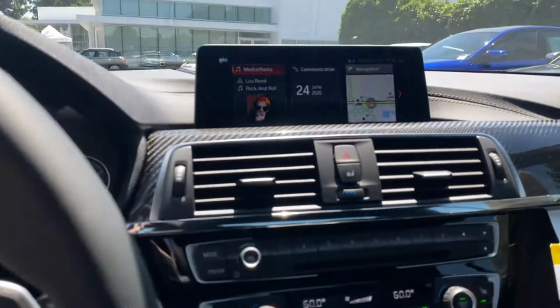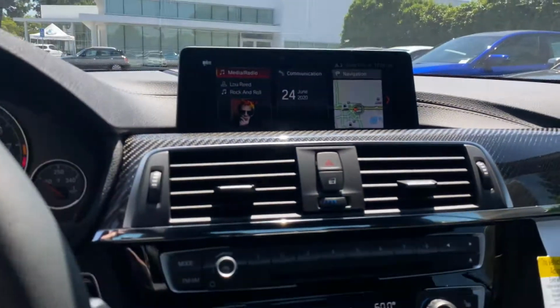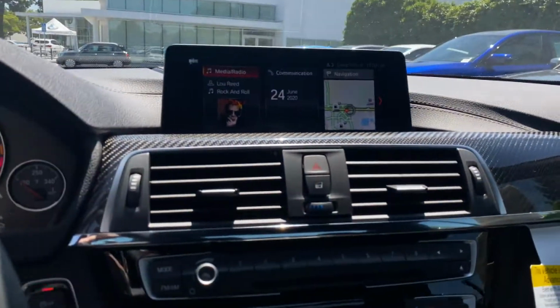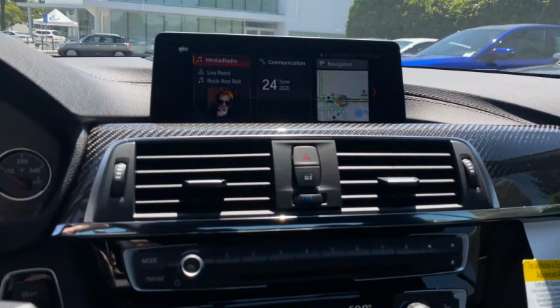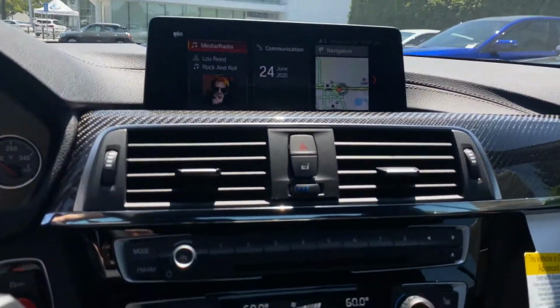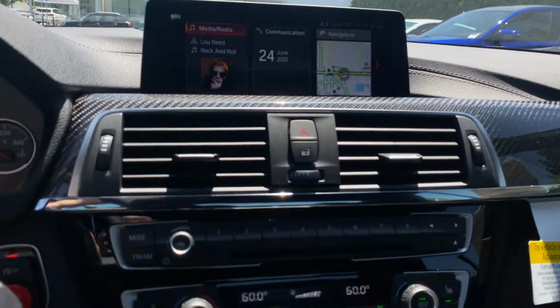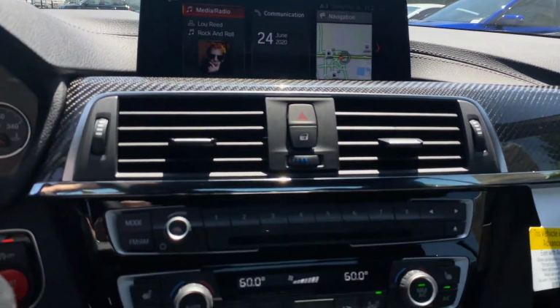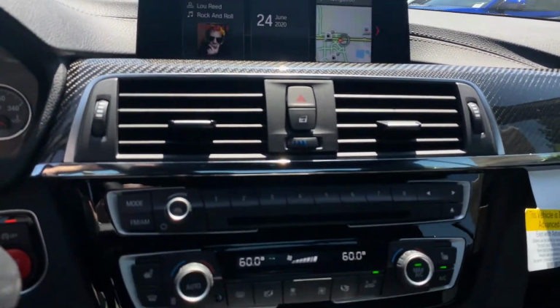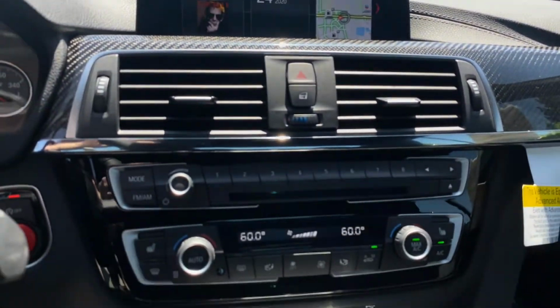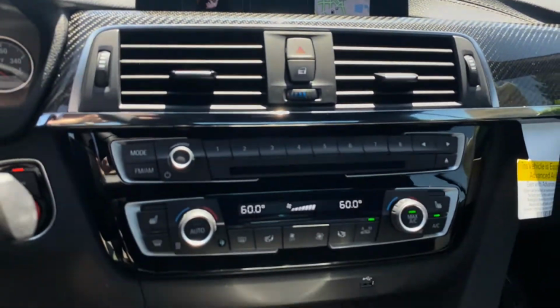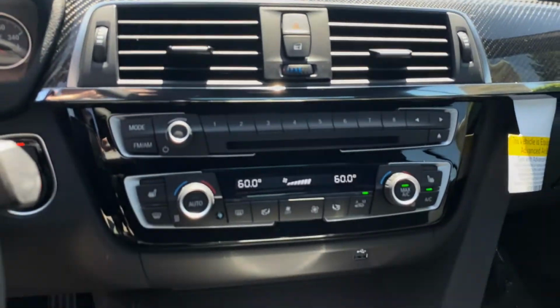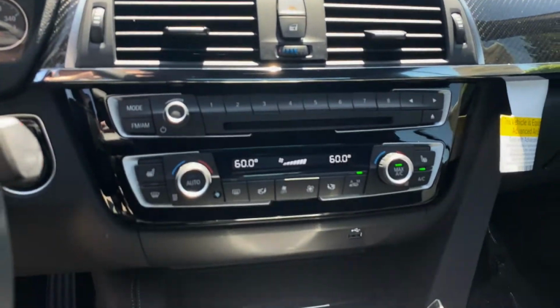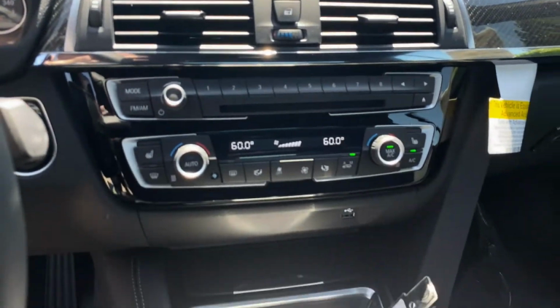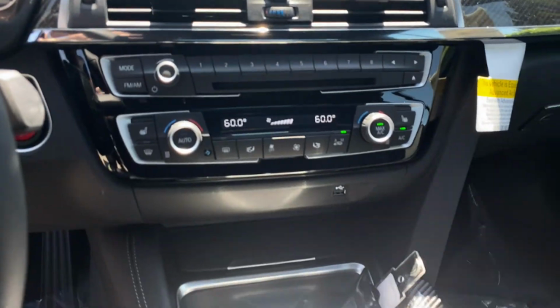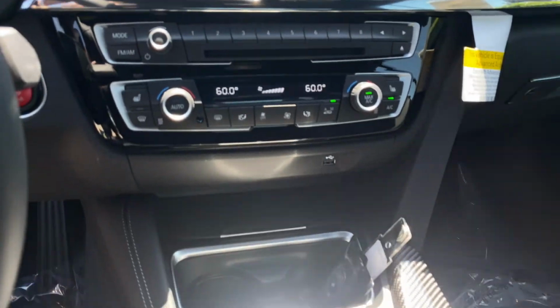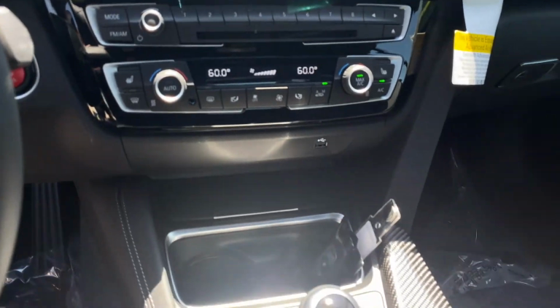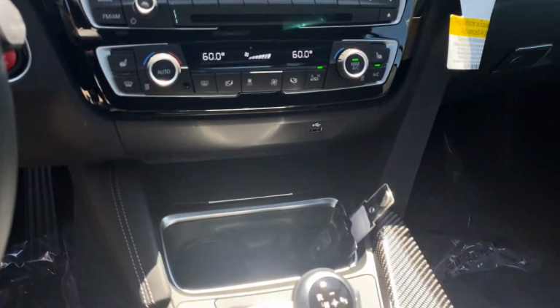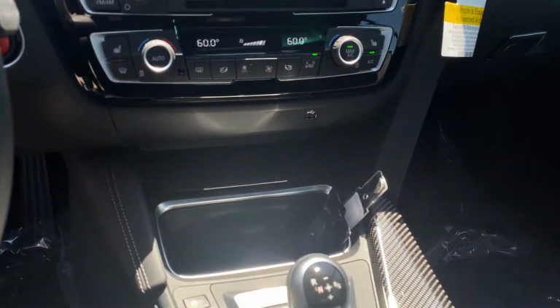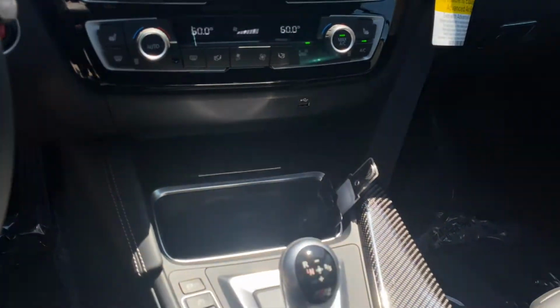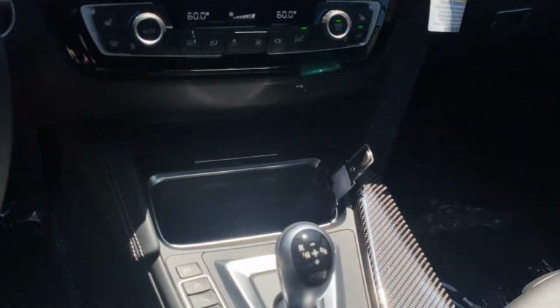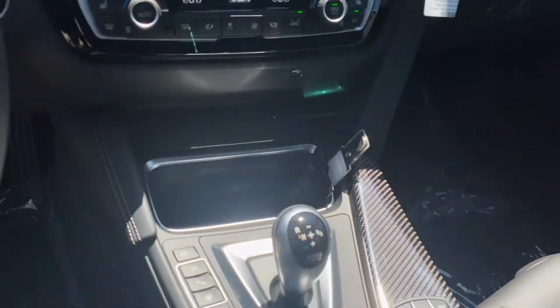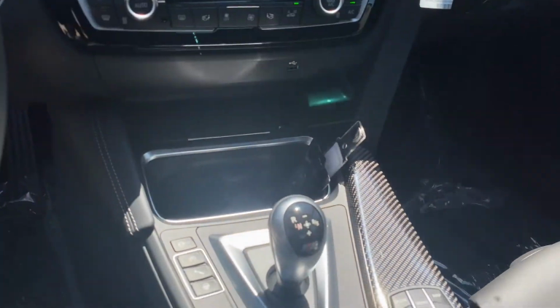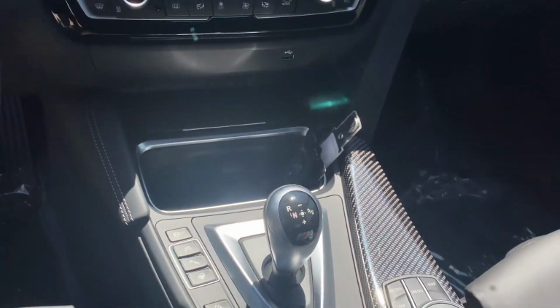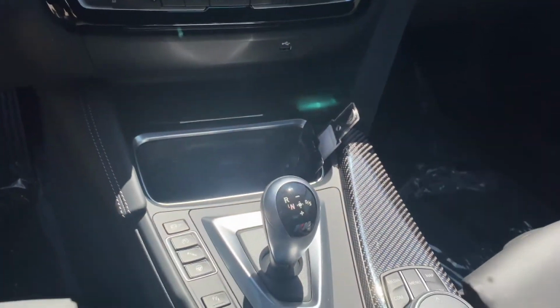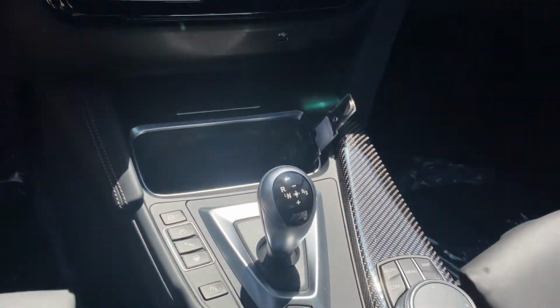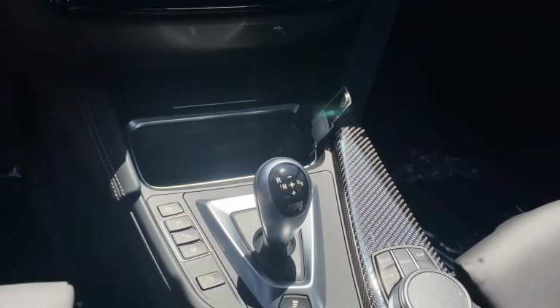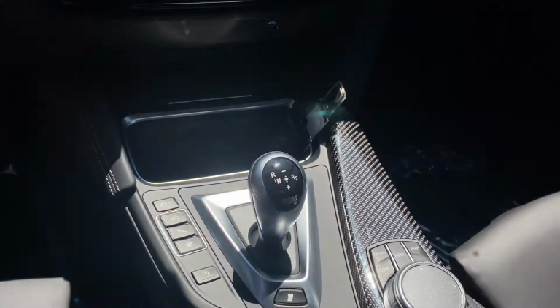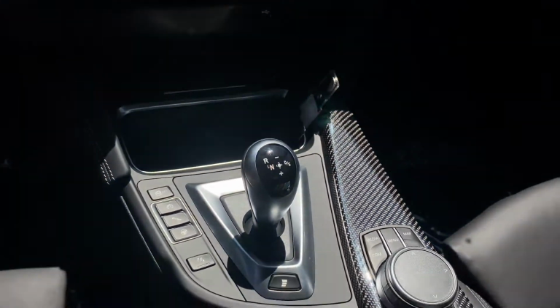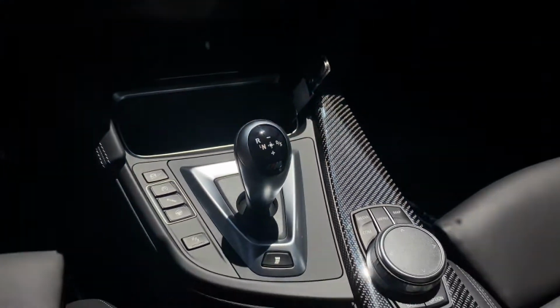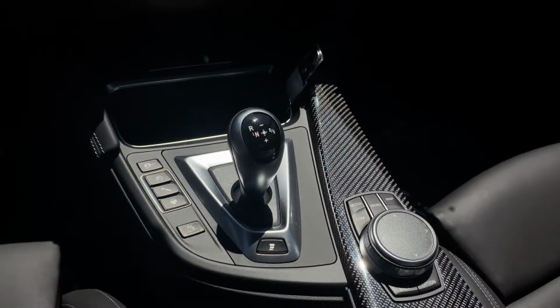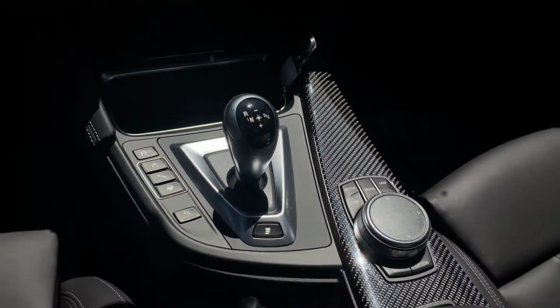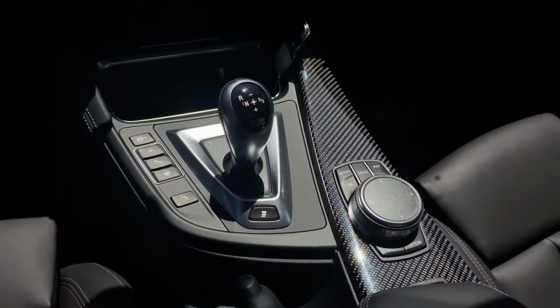On the inside it includes Apple CarPlay, navigation, and wireless charging.